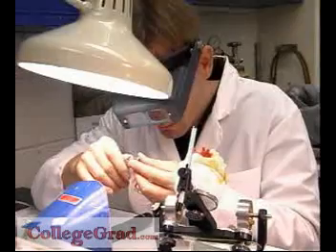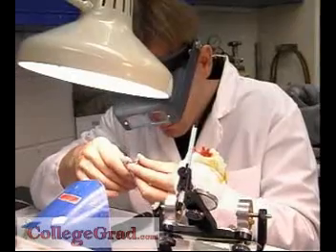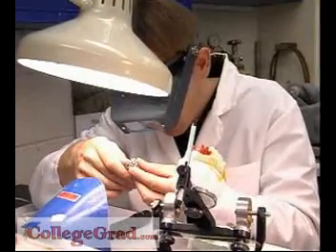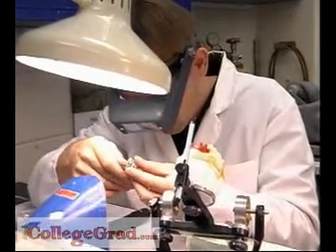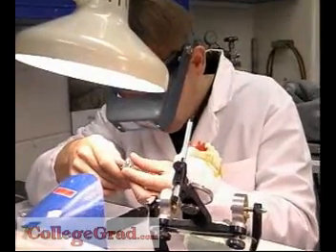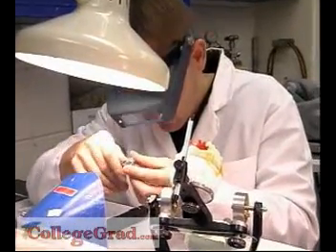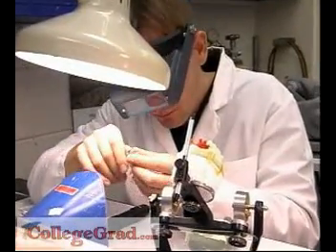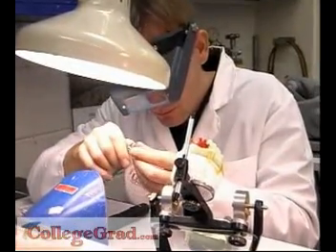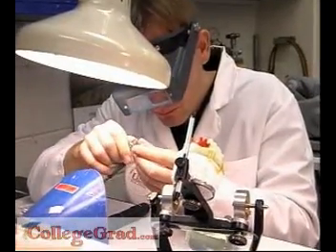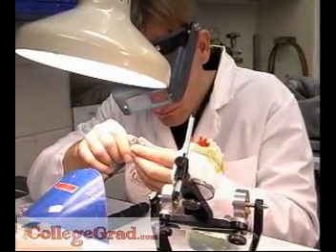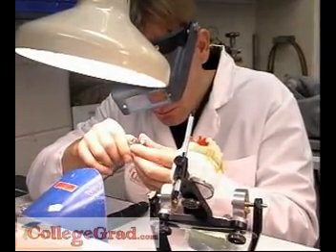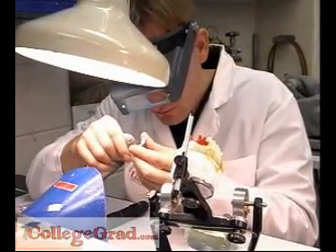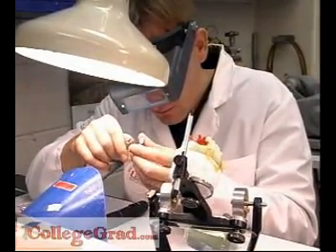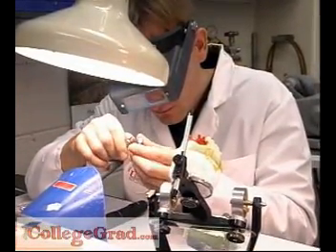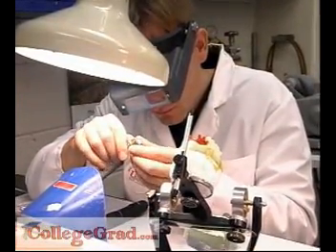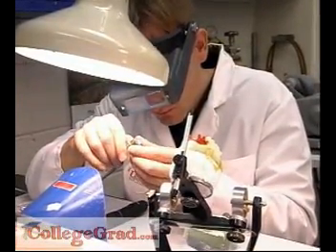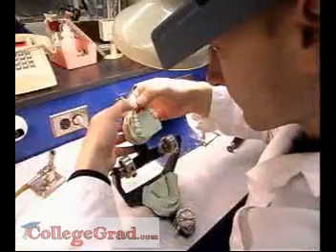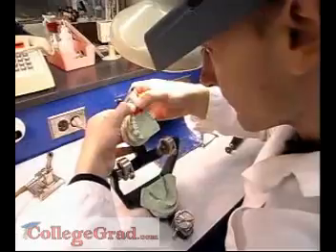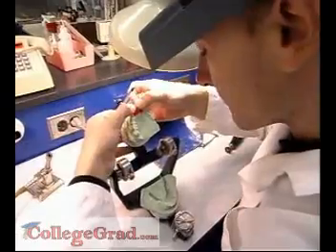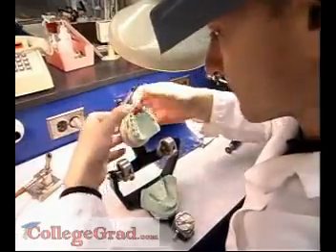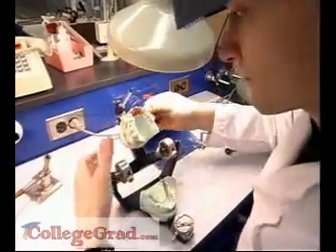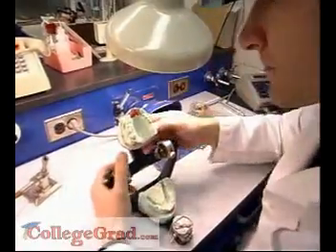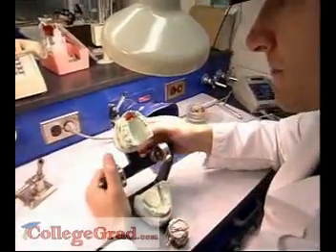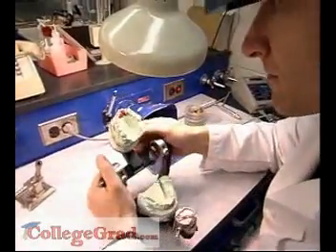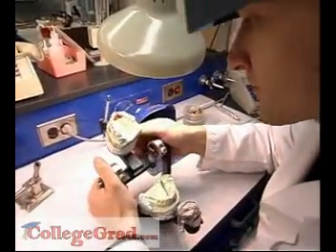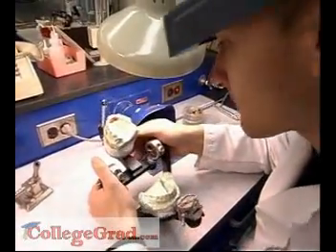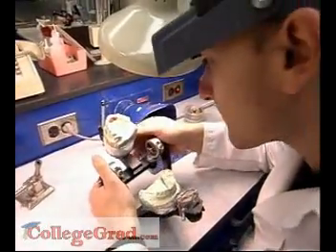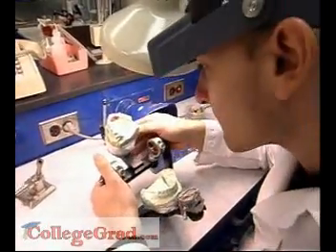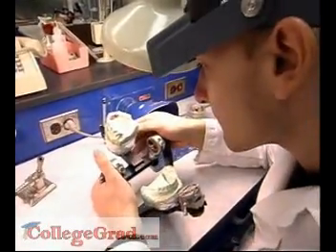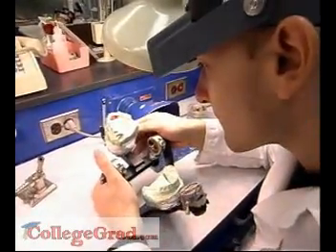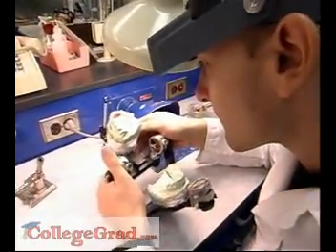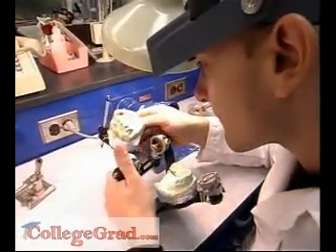They then apply layers of color-matched porcelain to the metal to create an exact replica of the patient's original tooth or teeth.